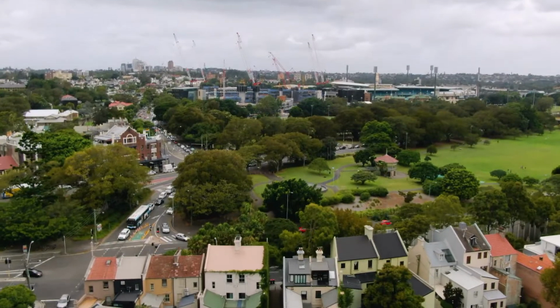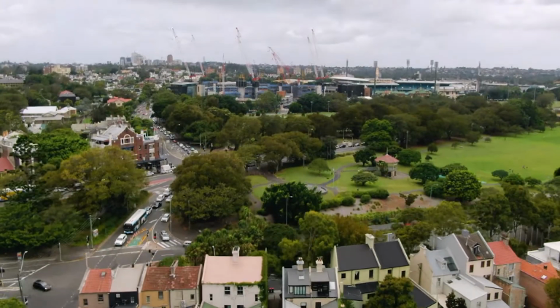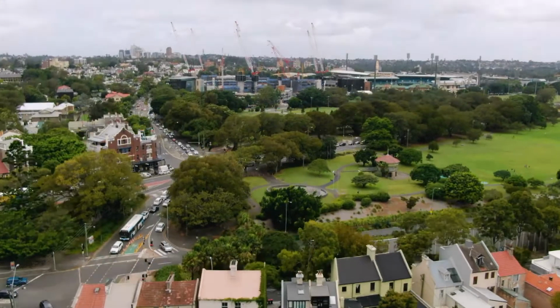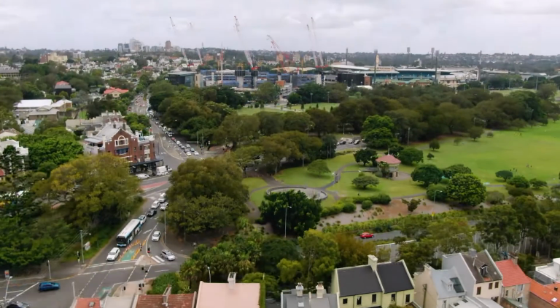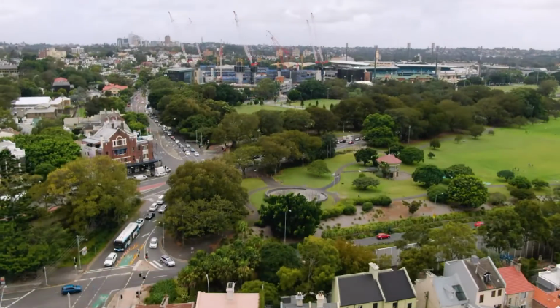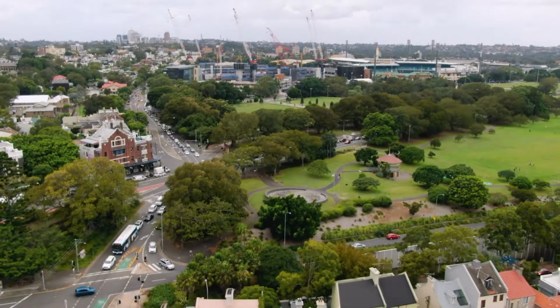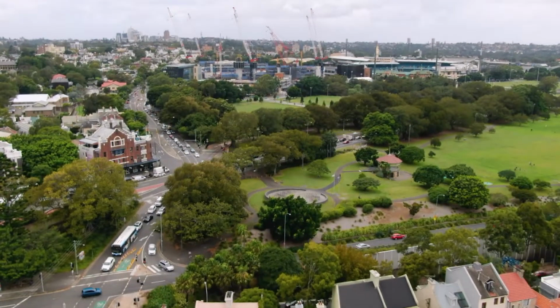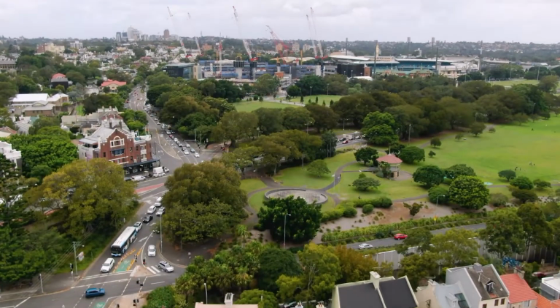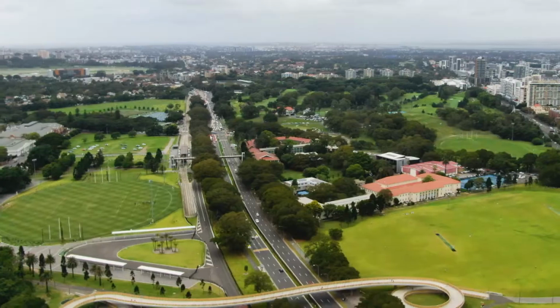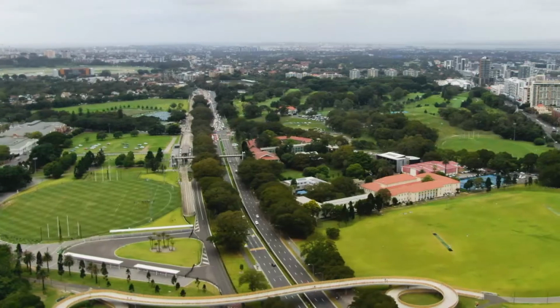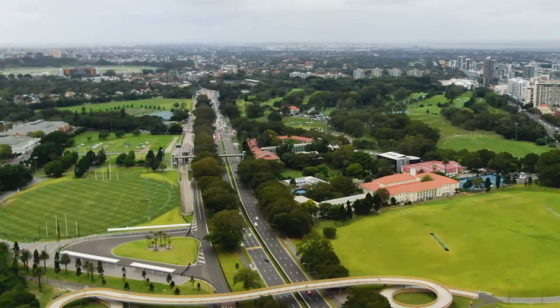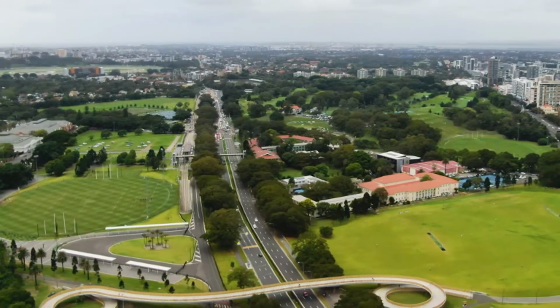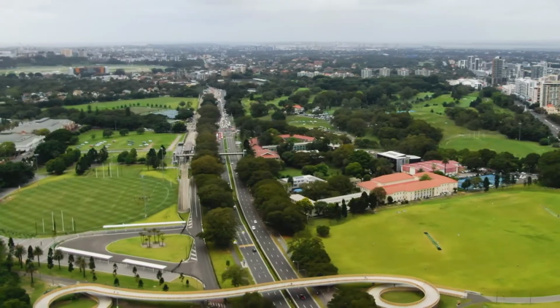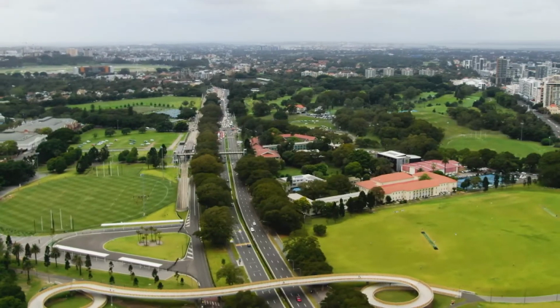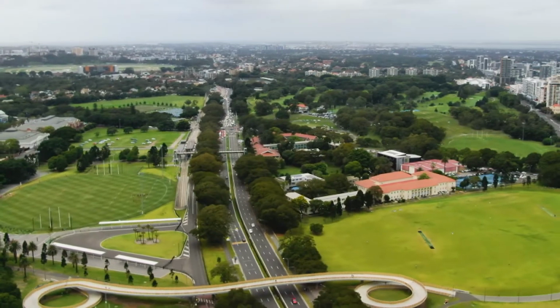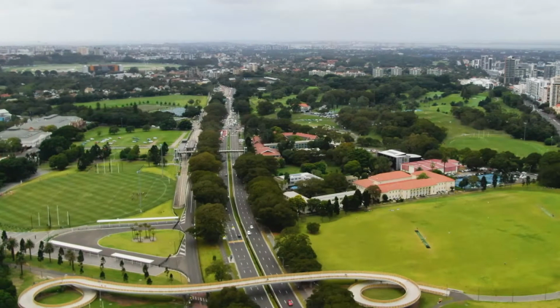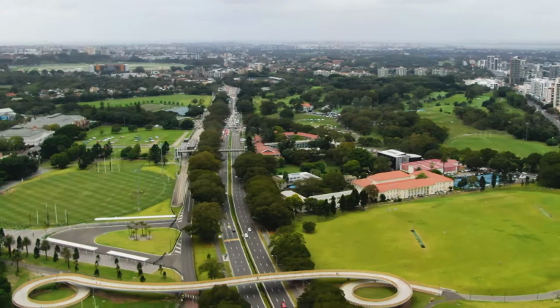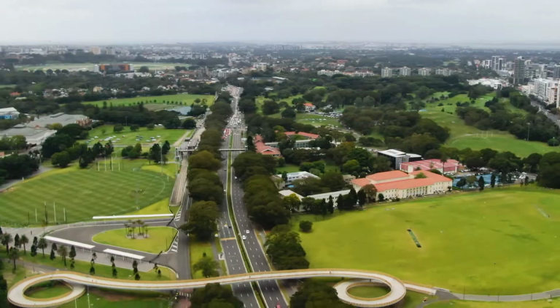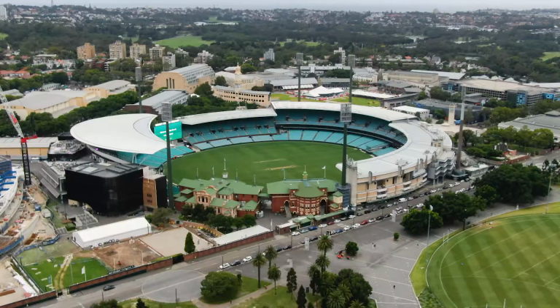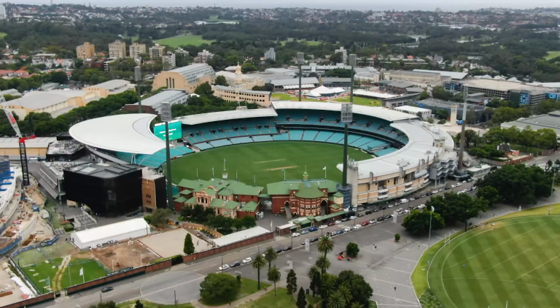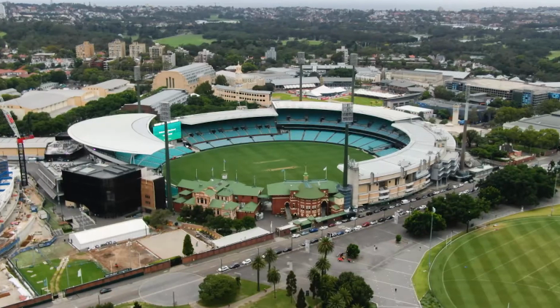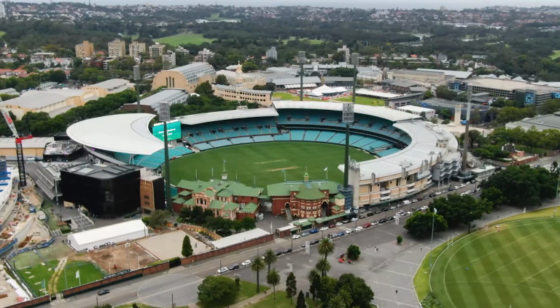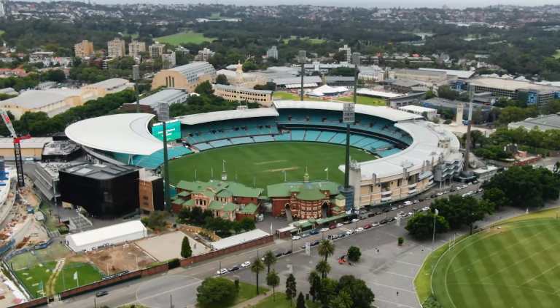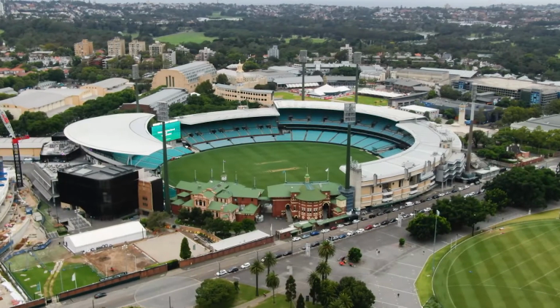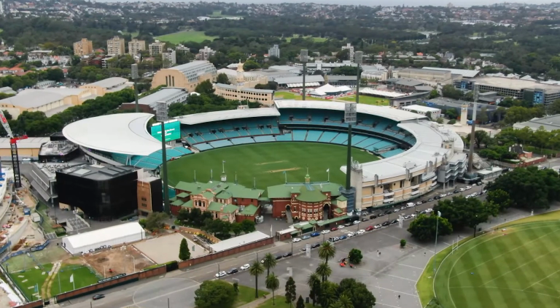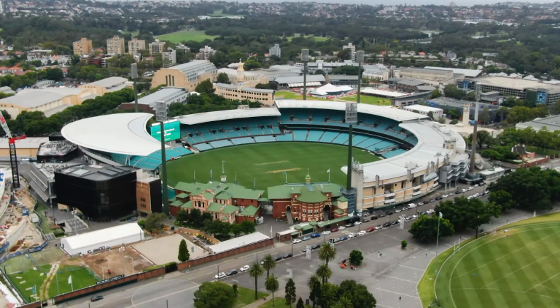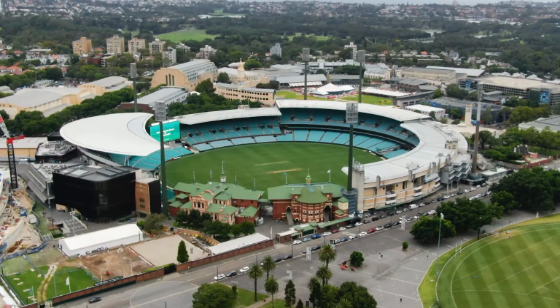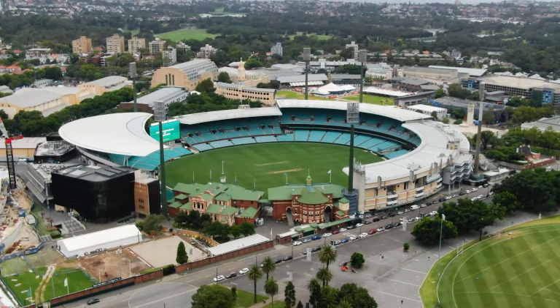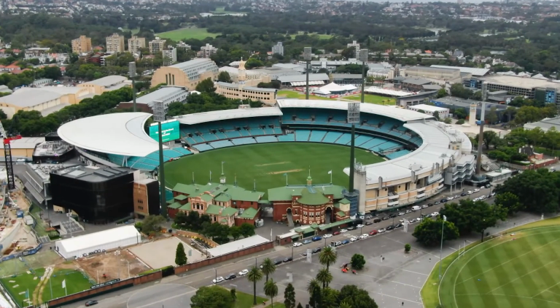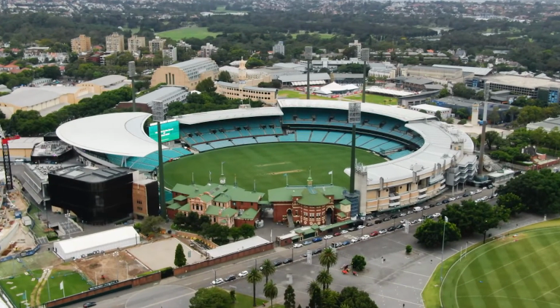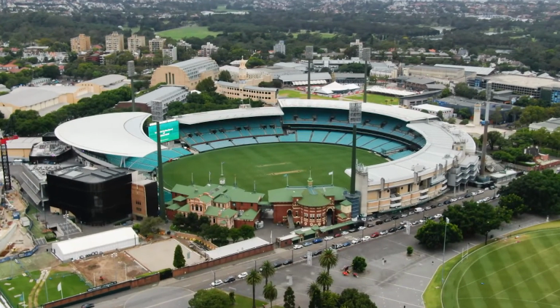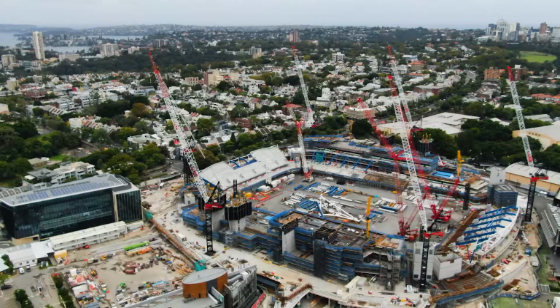You're also close to the vast parklands of Moore Park, the SCG and the soon-to-be-built new stadium.